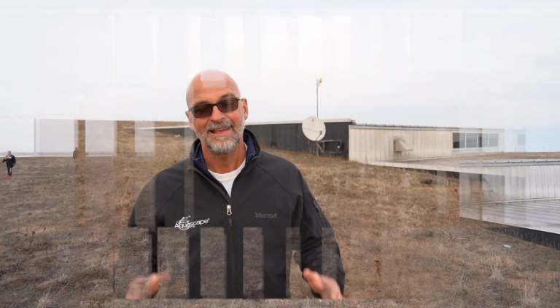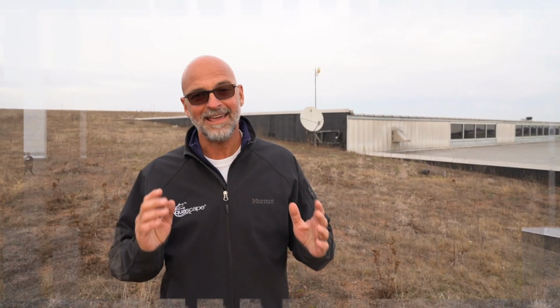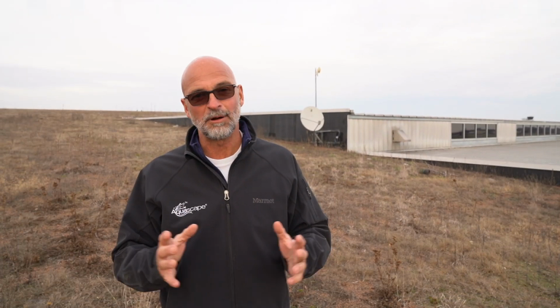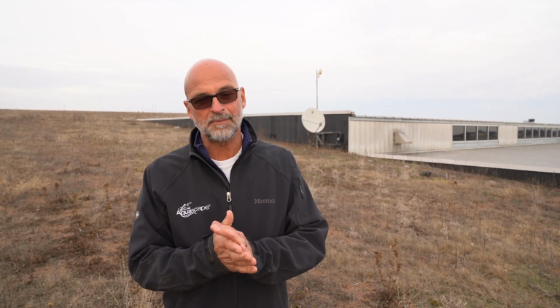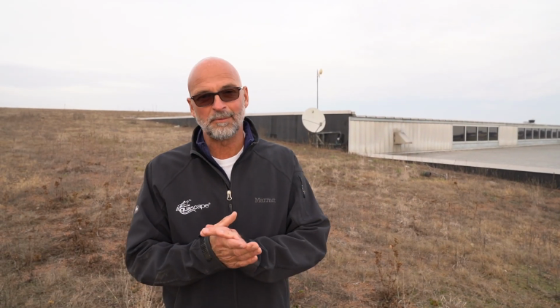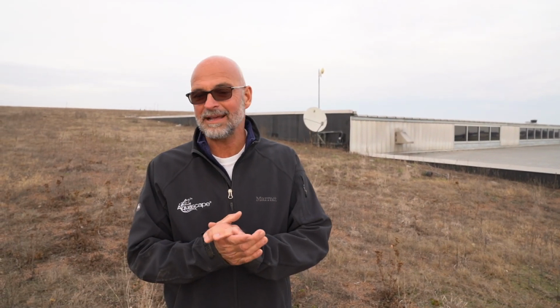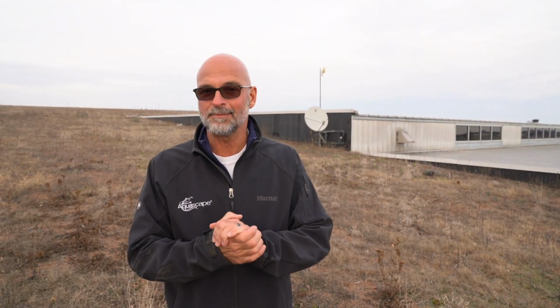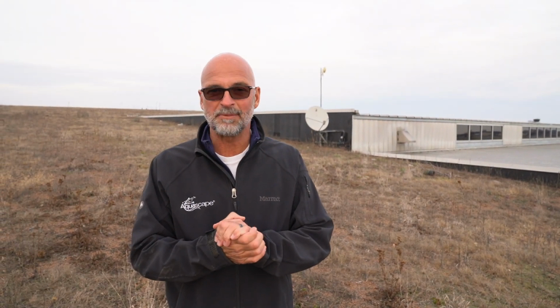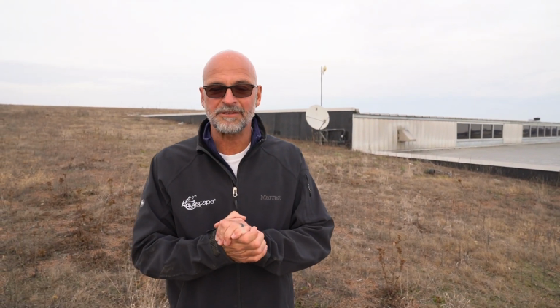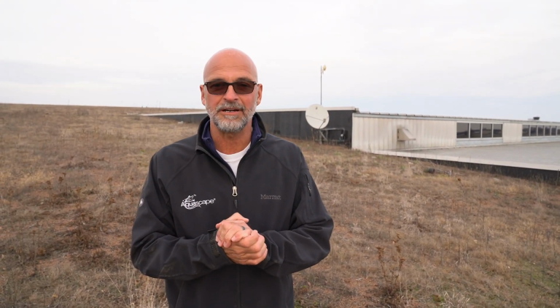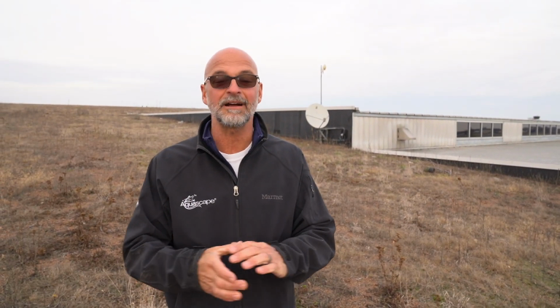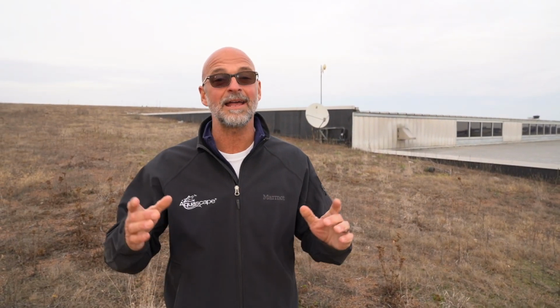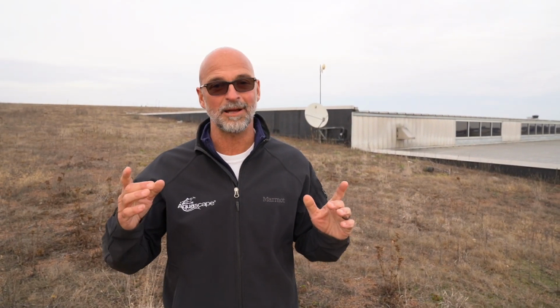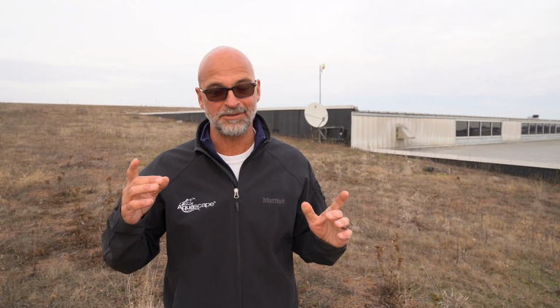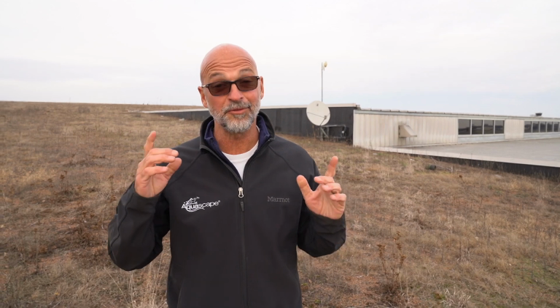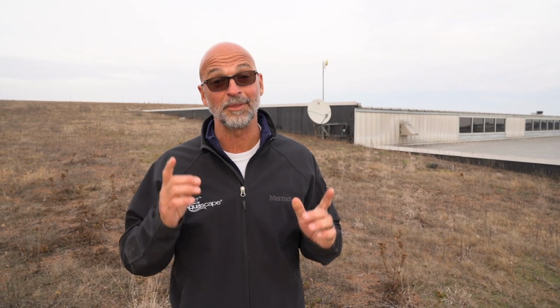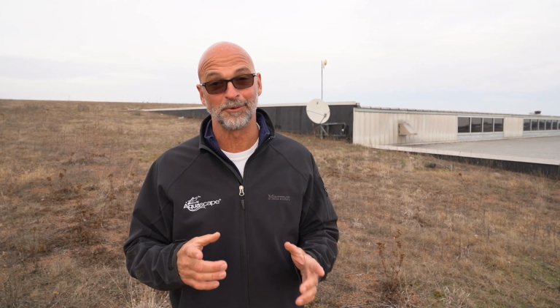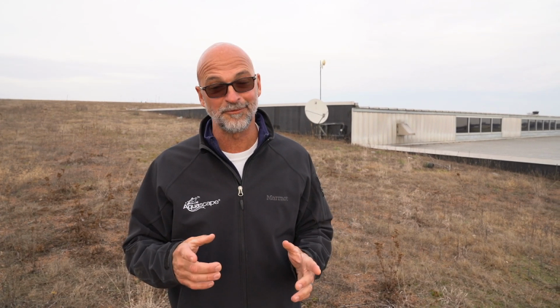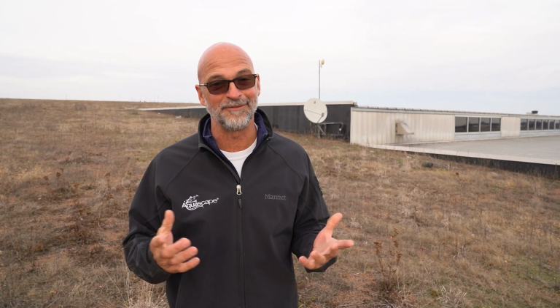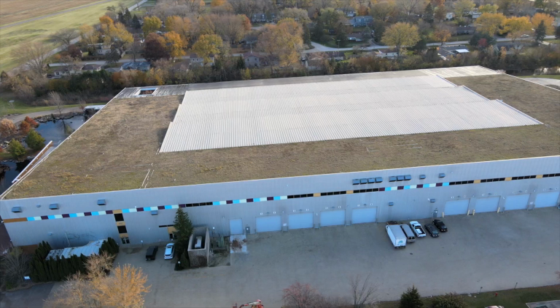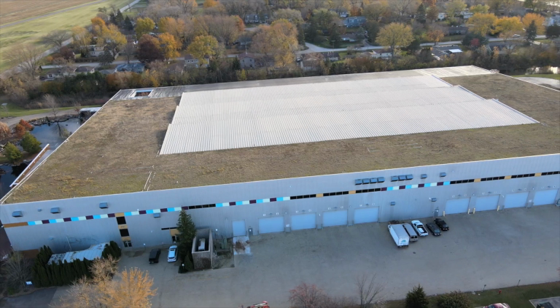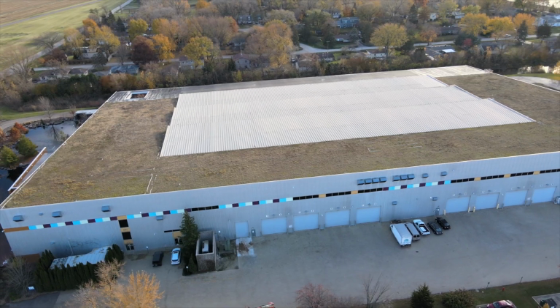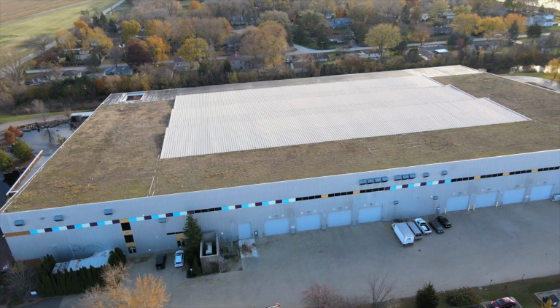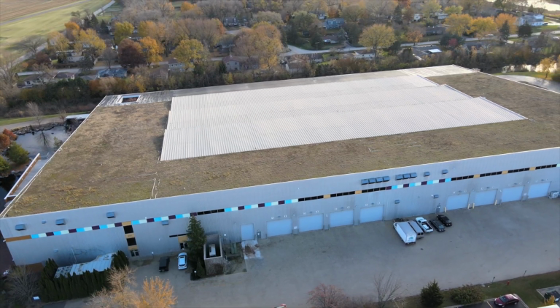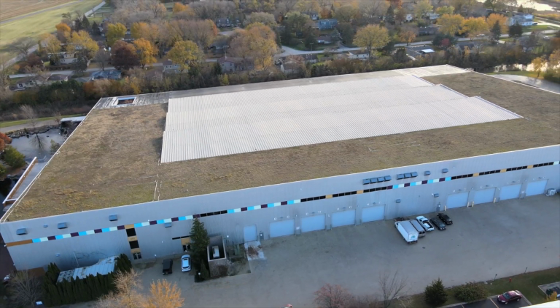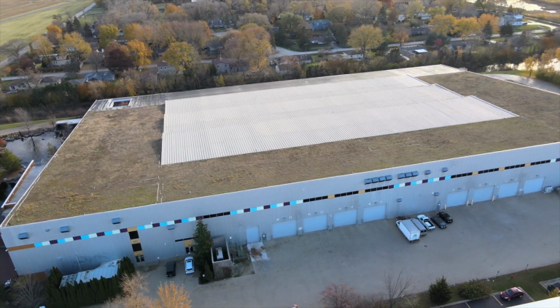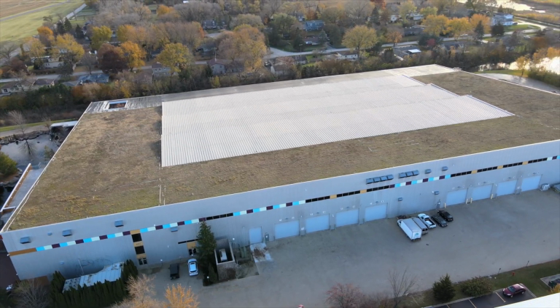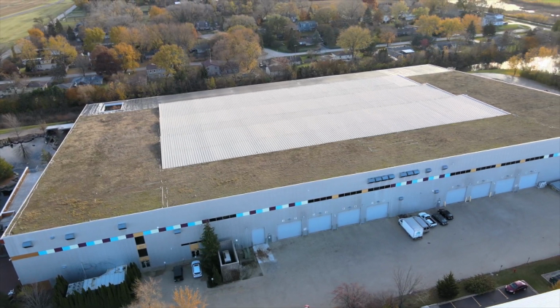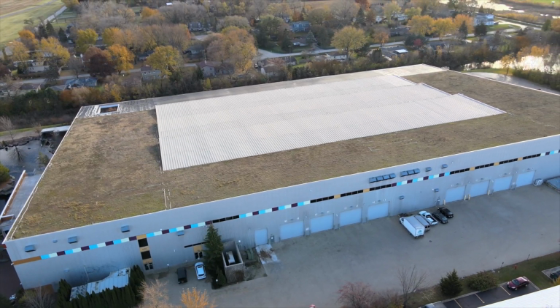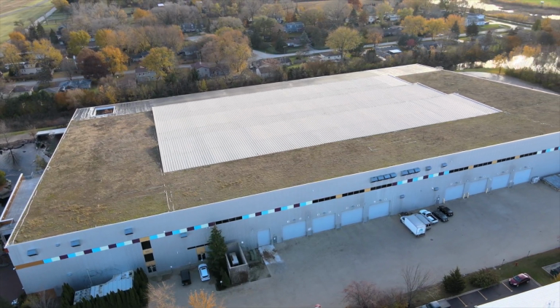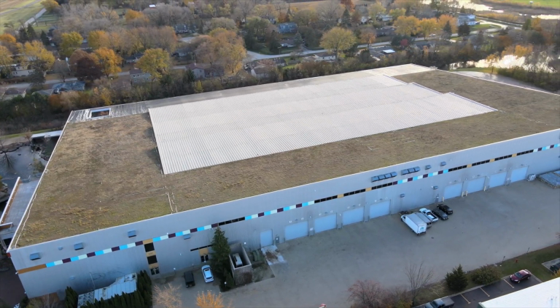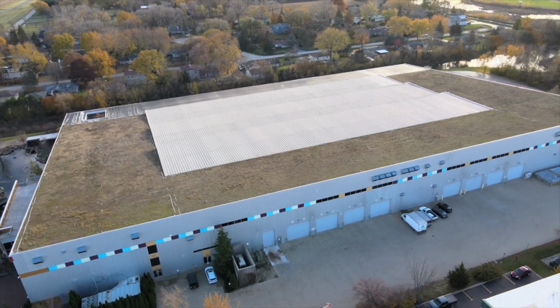Hey, what's up everybody? Ed the Pond Professor here. I am coming to you from the roof of Aqualand, St. Charles, Illinois, the water garden capital of the world.